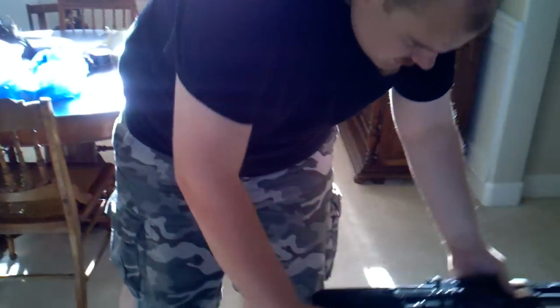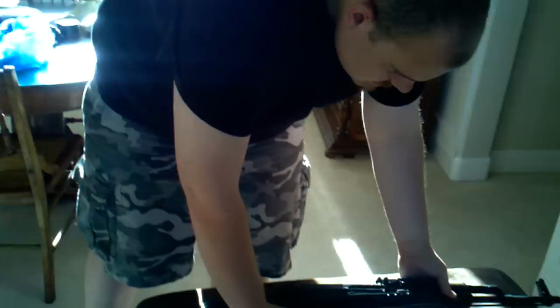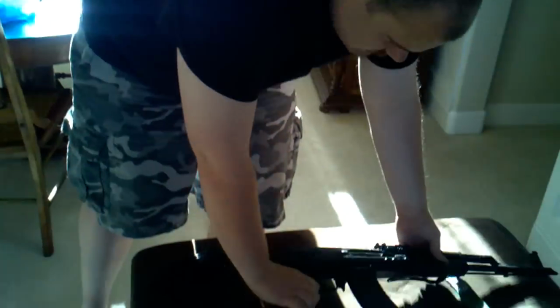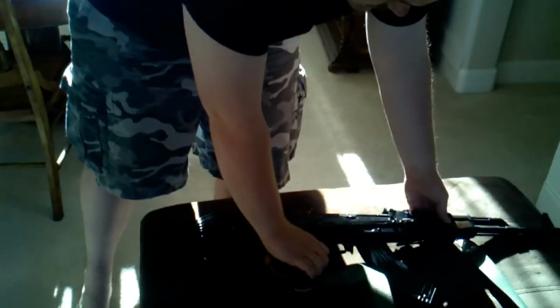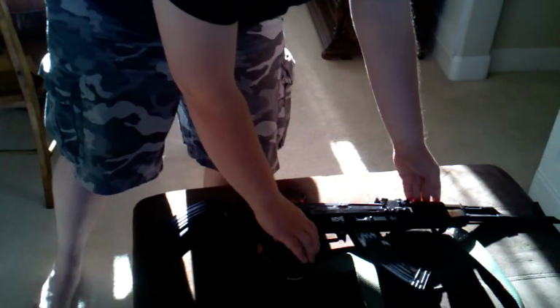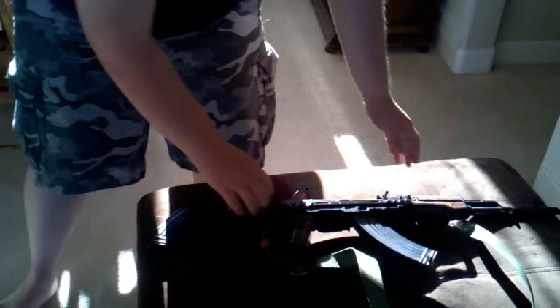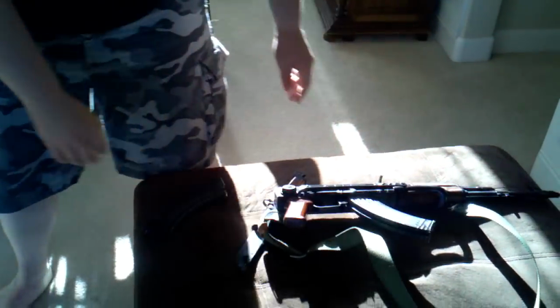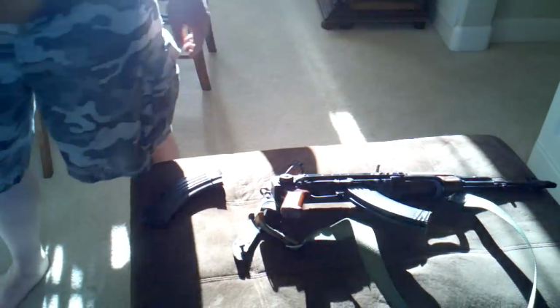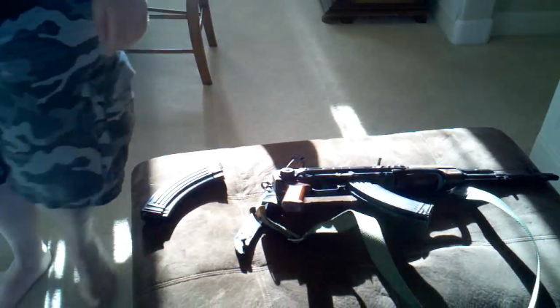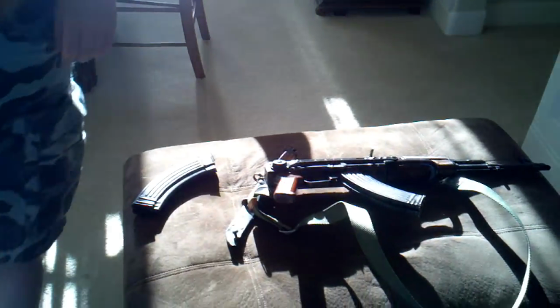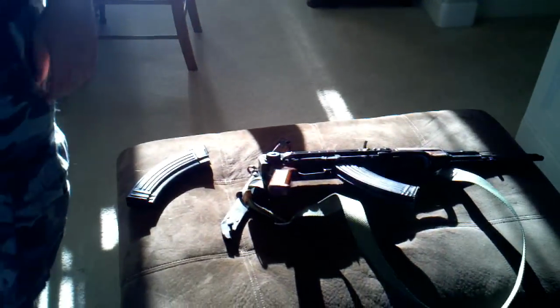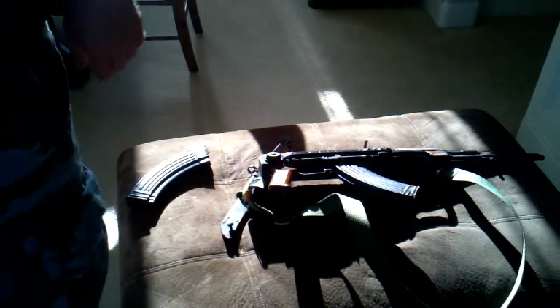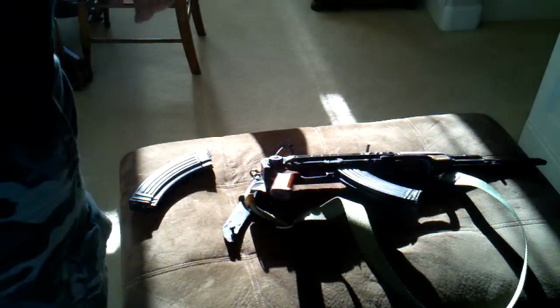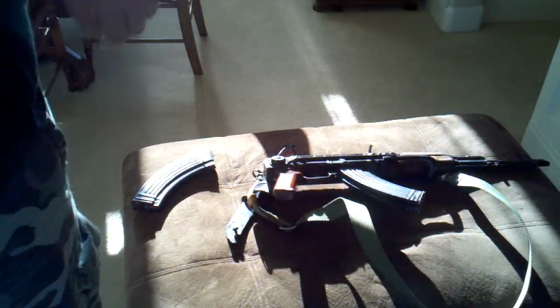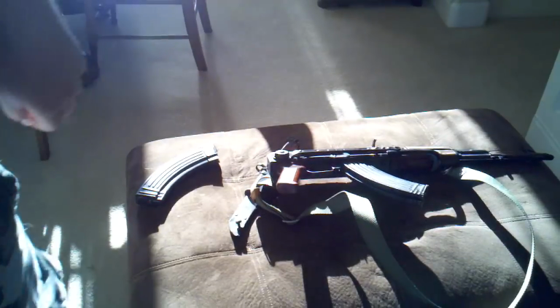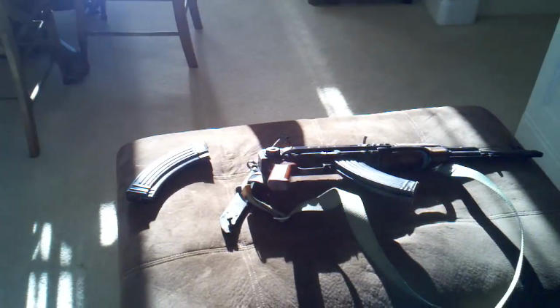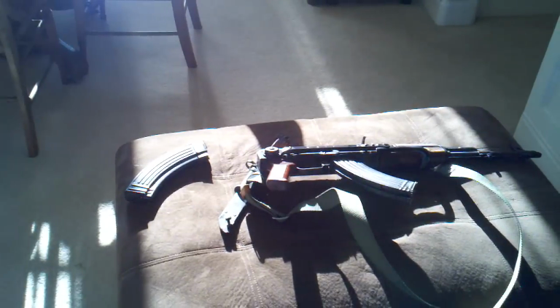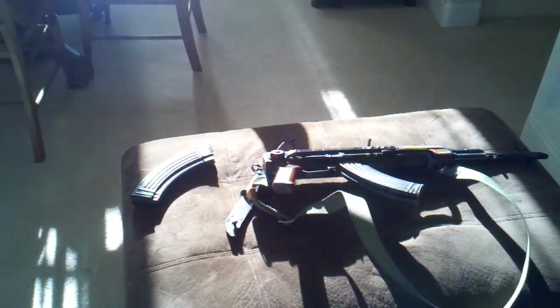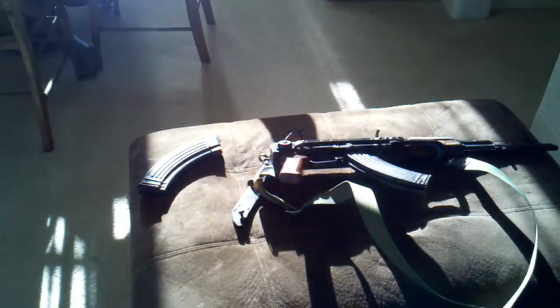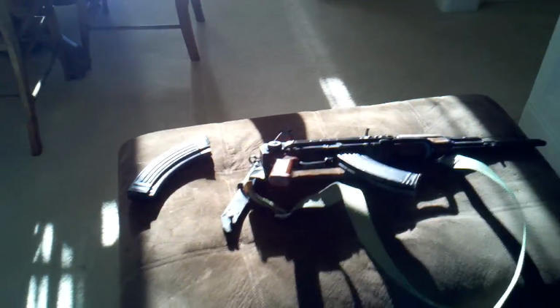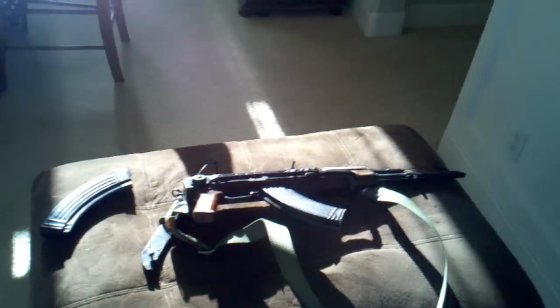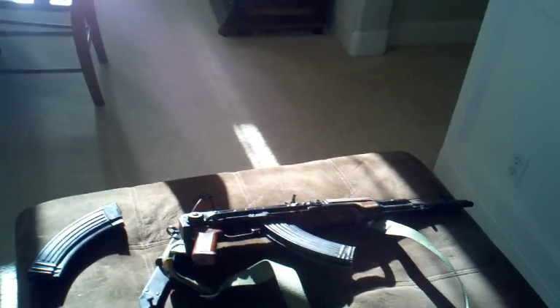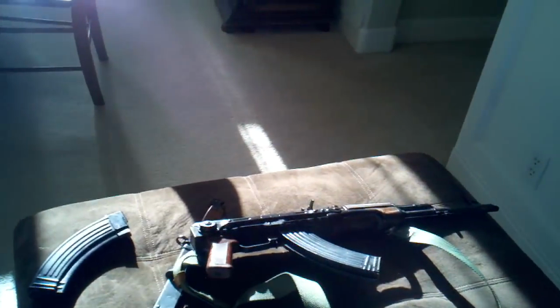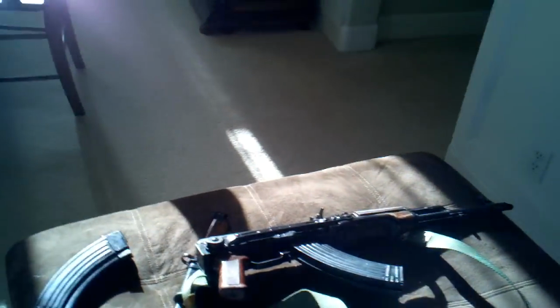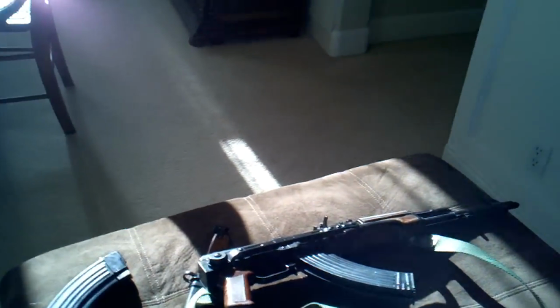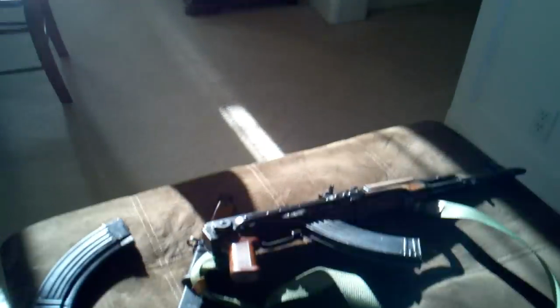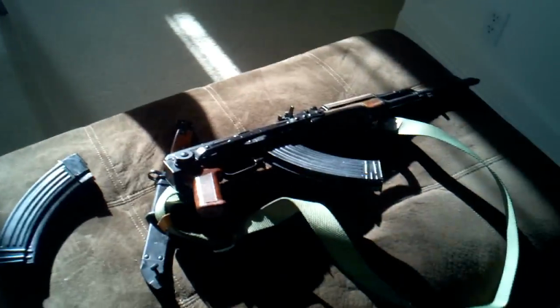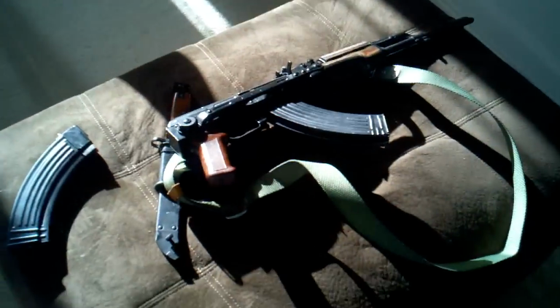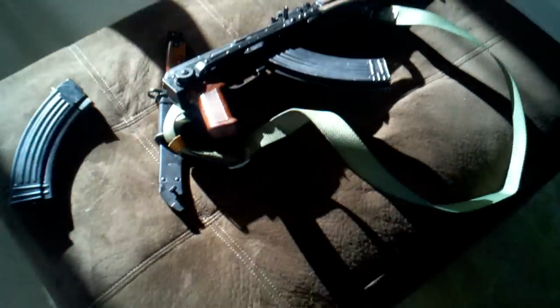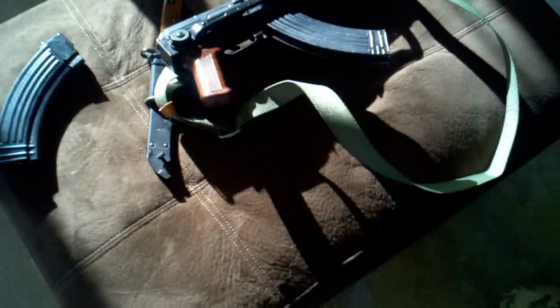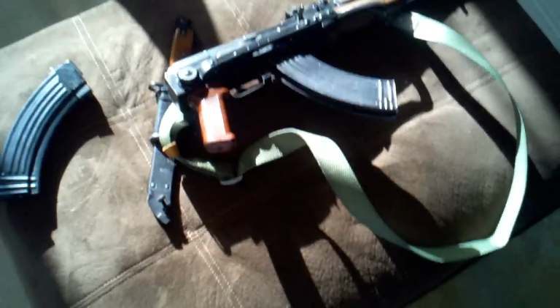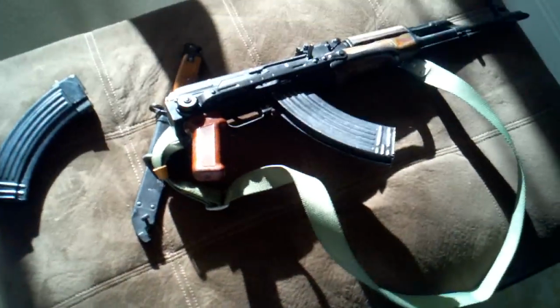We went through an AK-74M there, and we'll talk to you guys later.